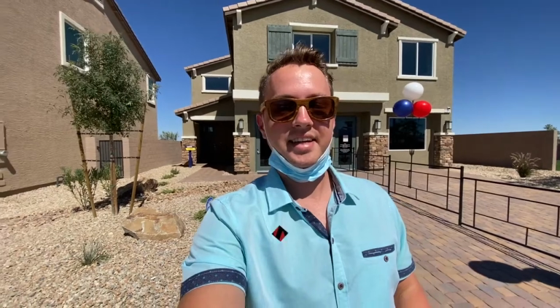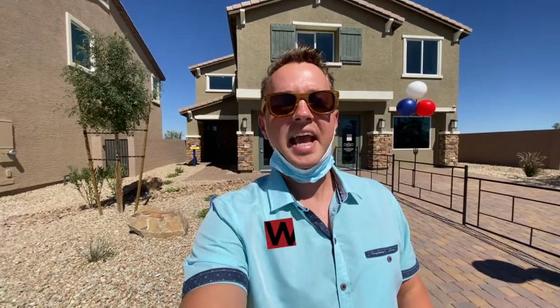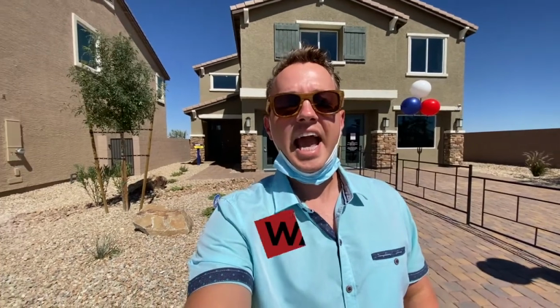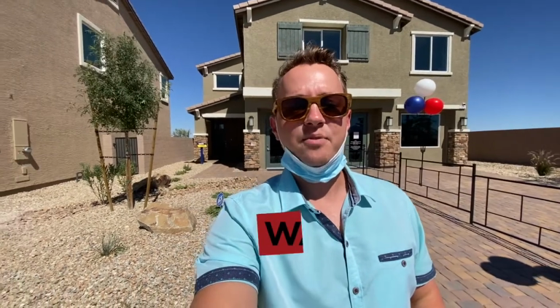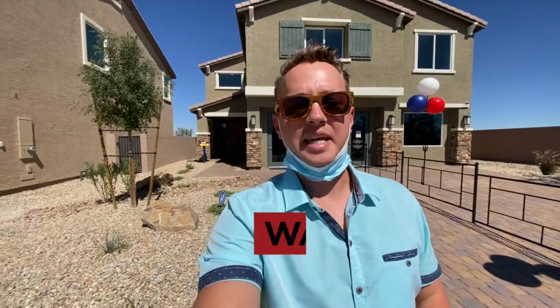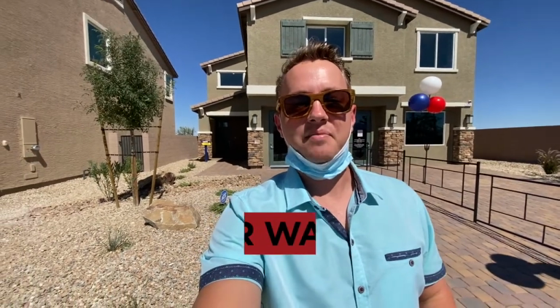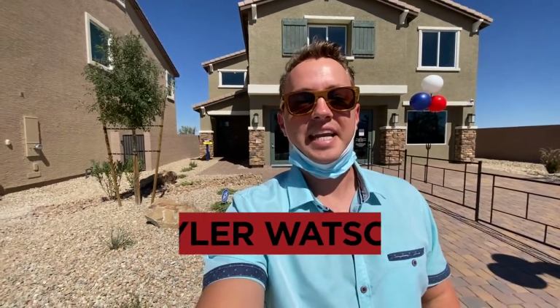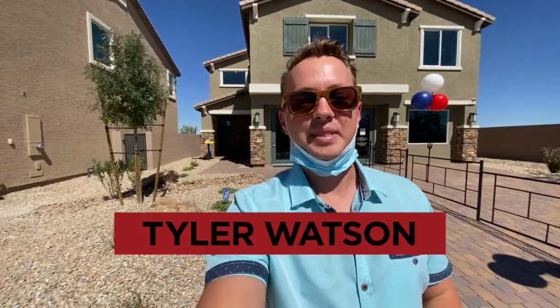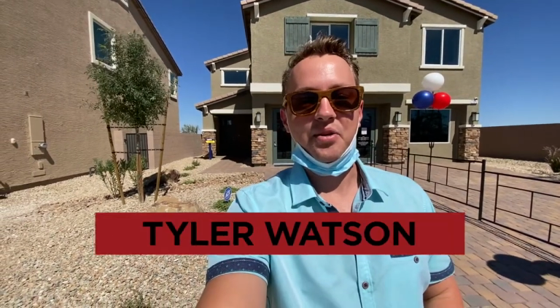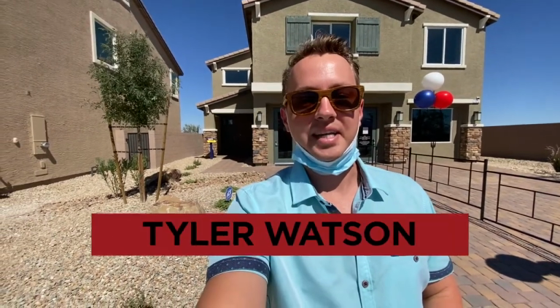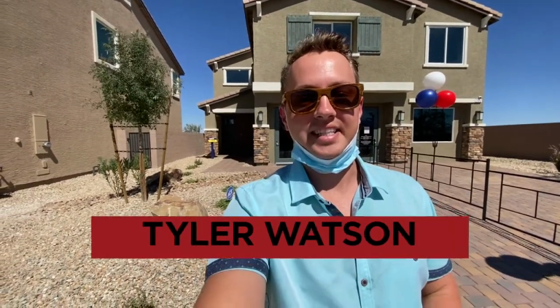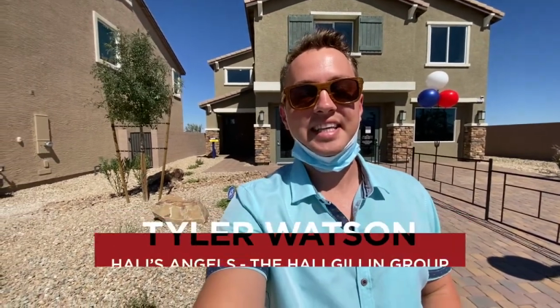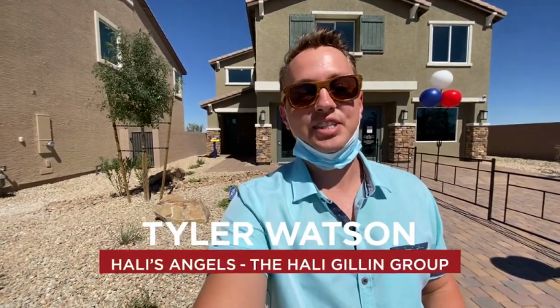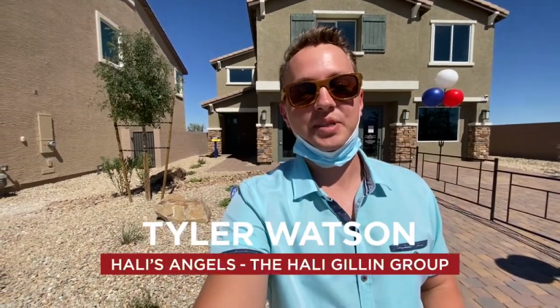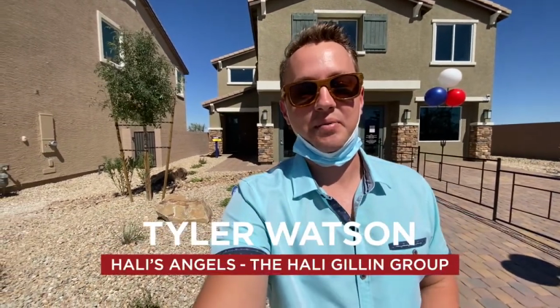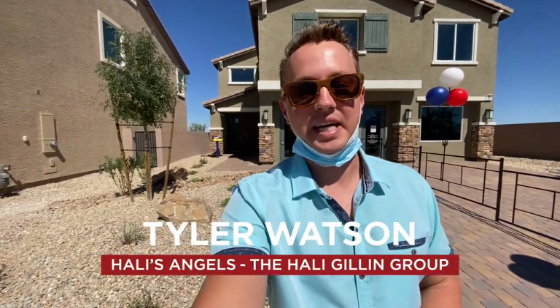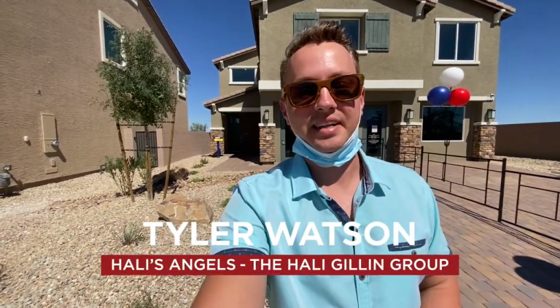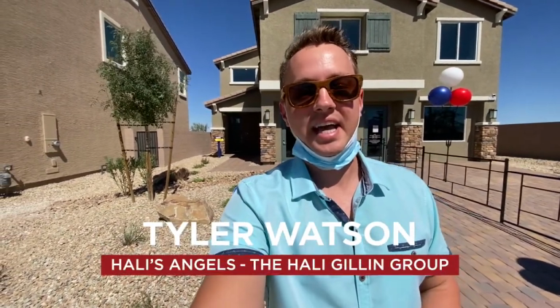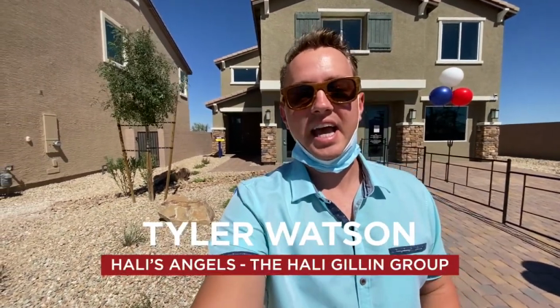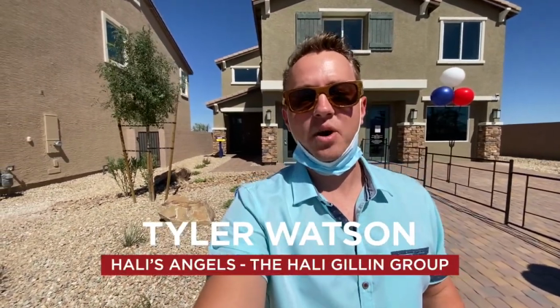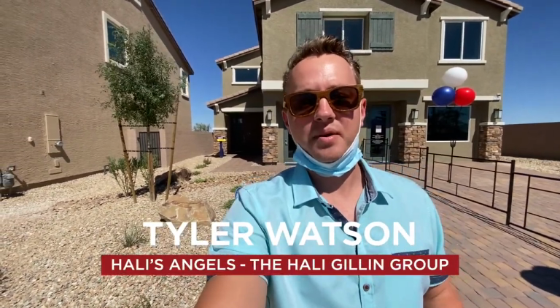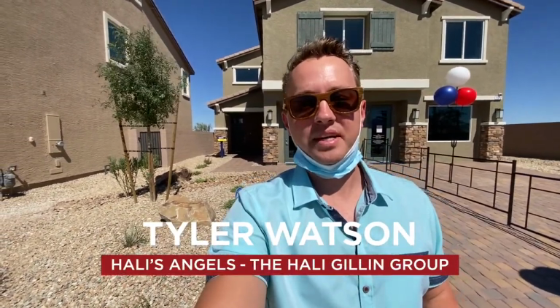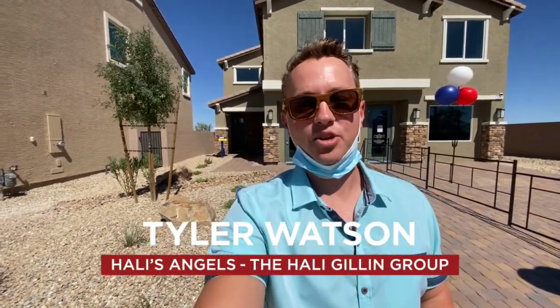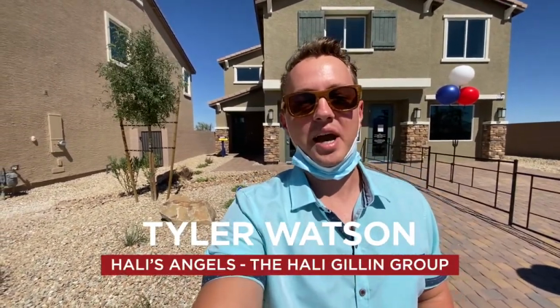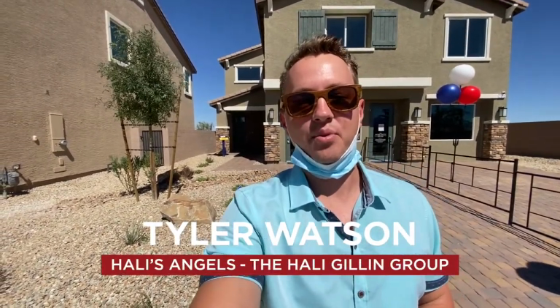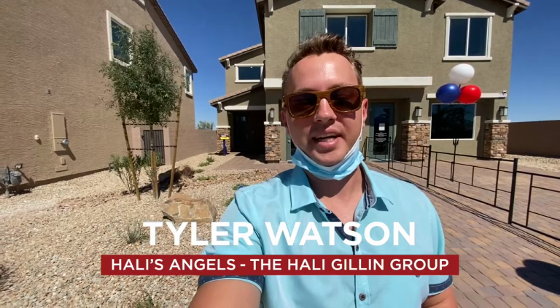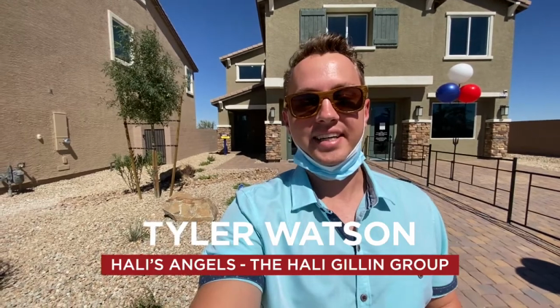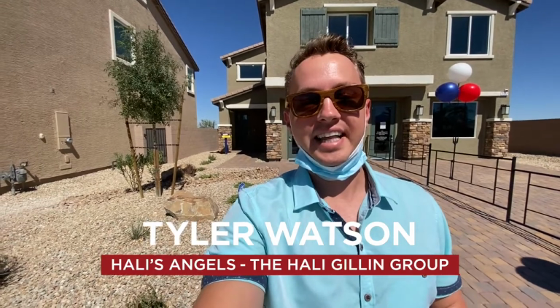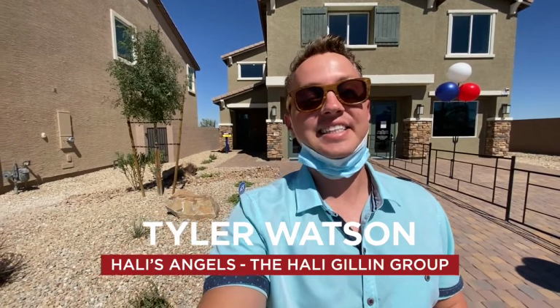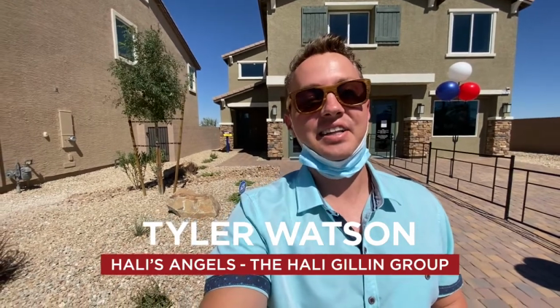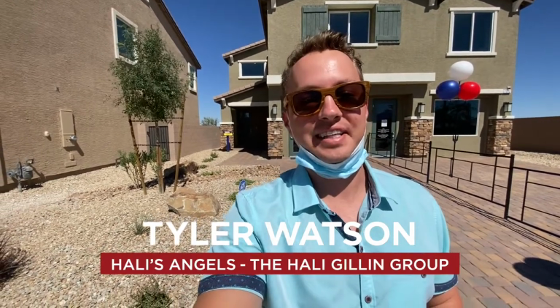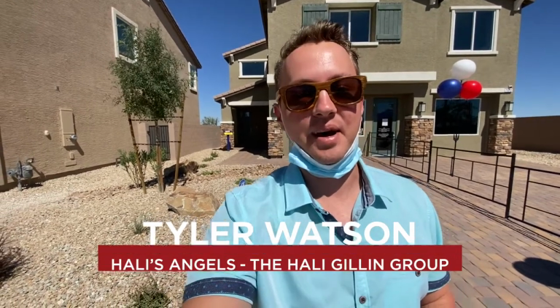Hey everybody, my name is Tyler Watson. This is Tour Time with Tyler and welcome to Orion Point. Let's take a look at this model.